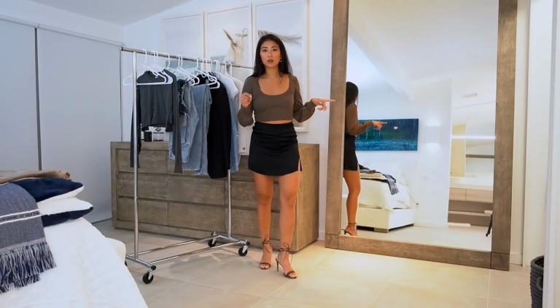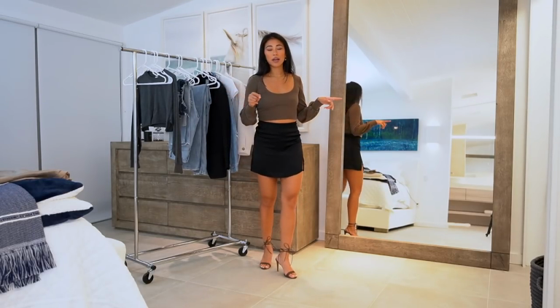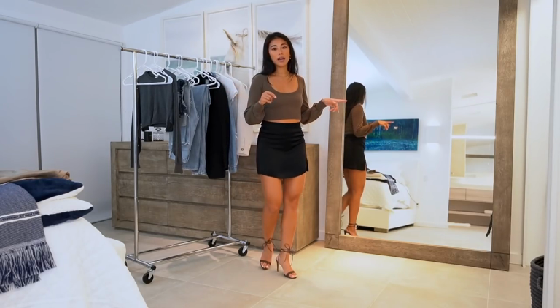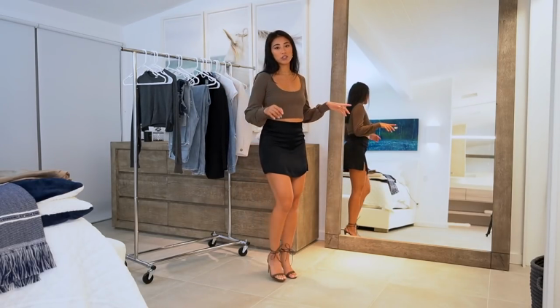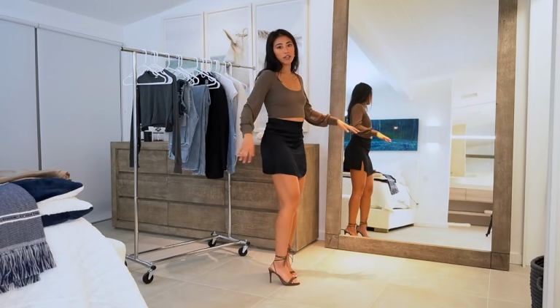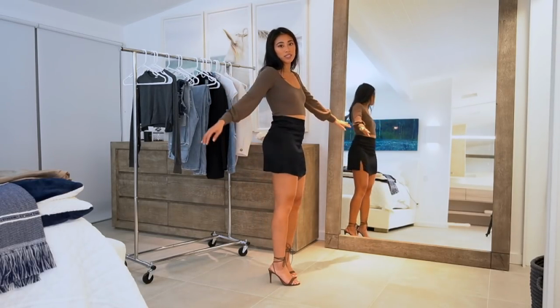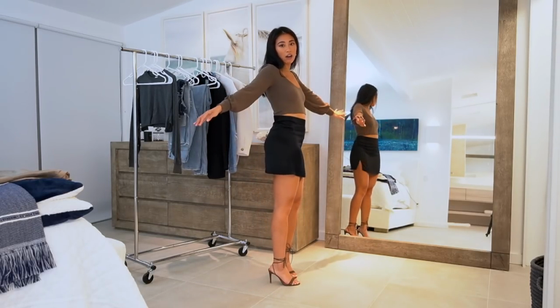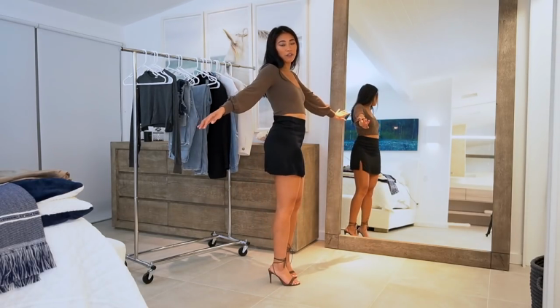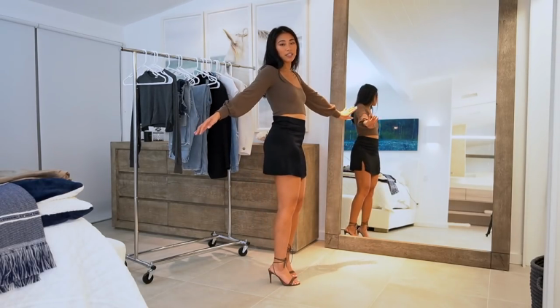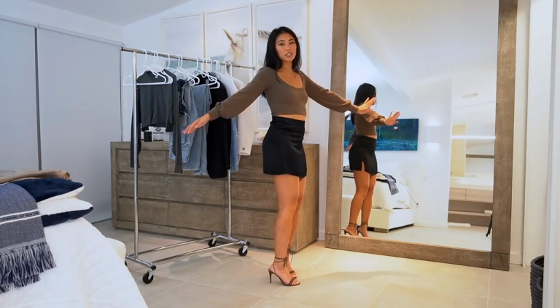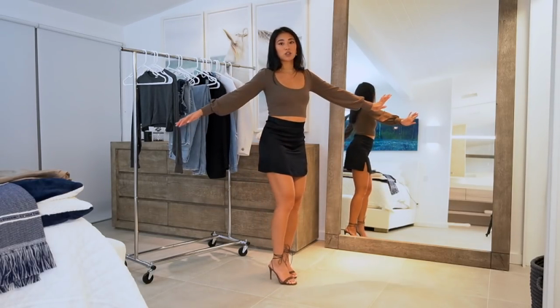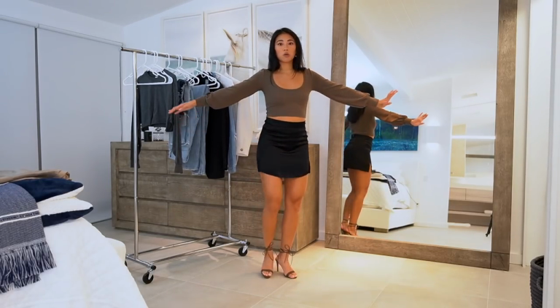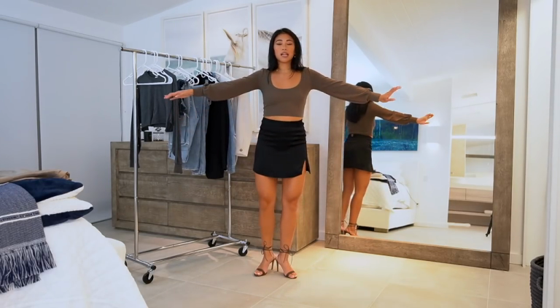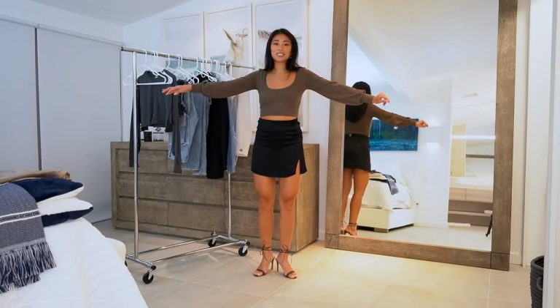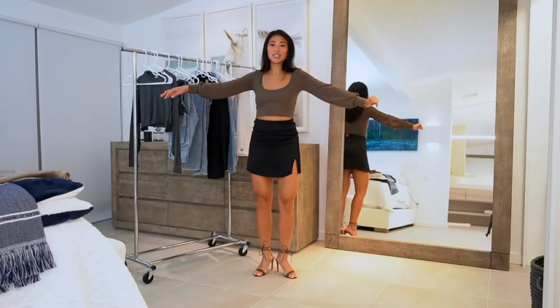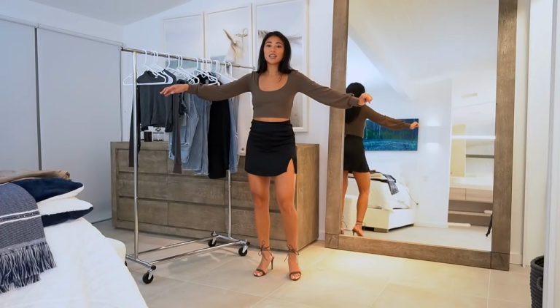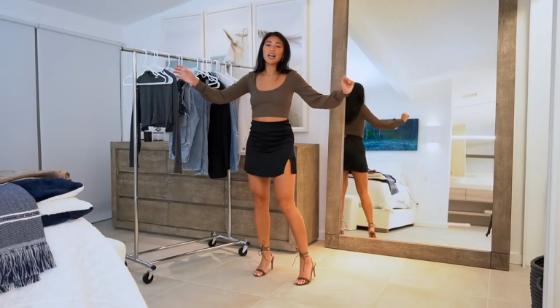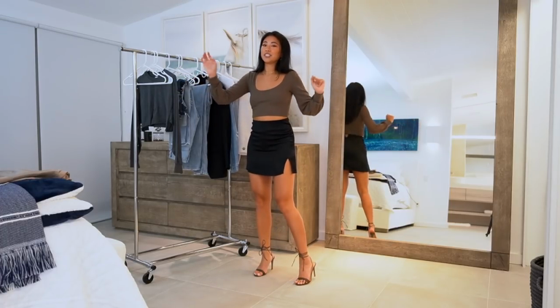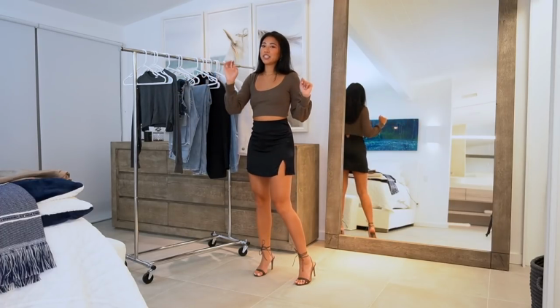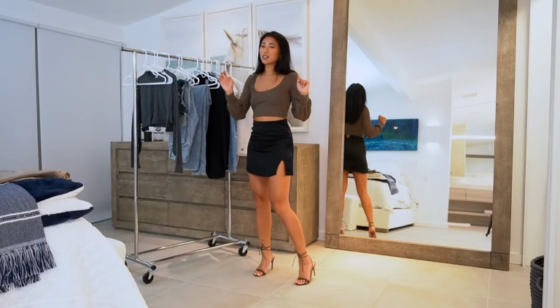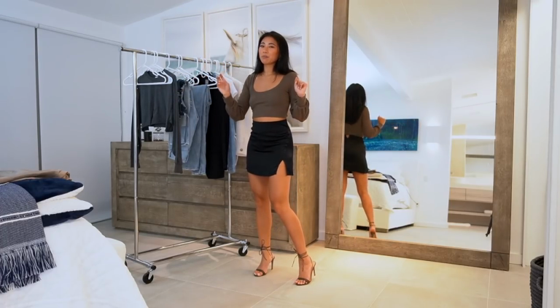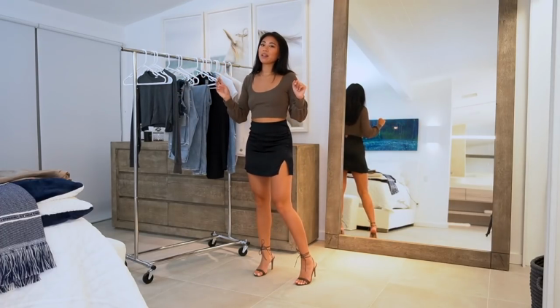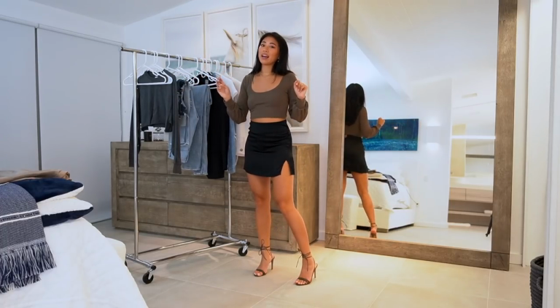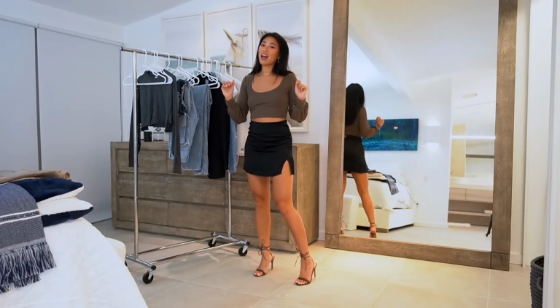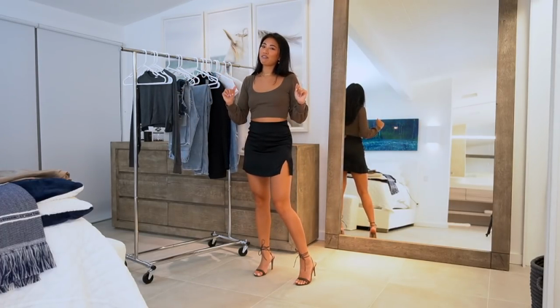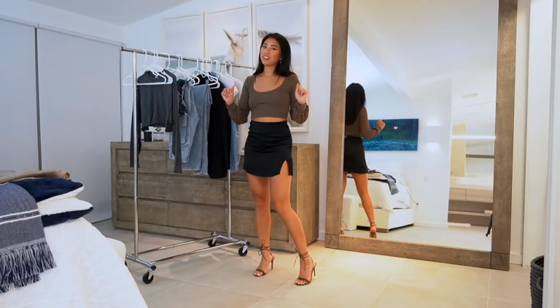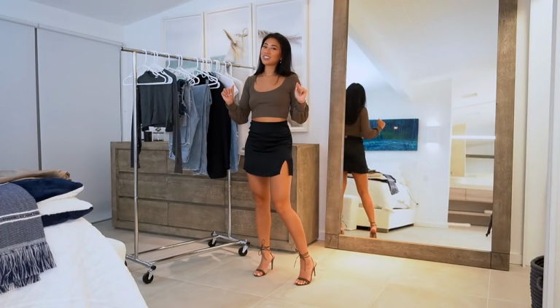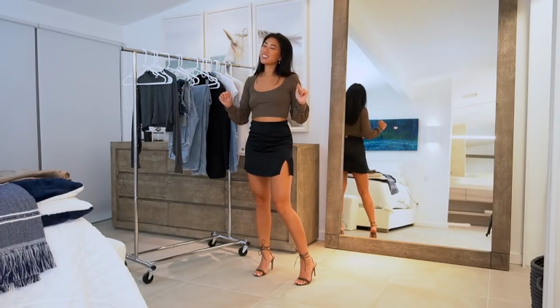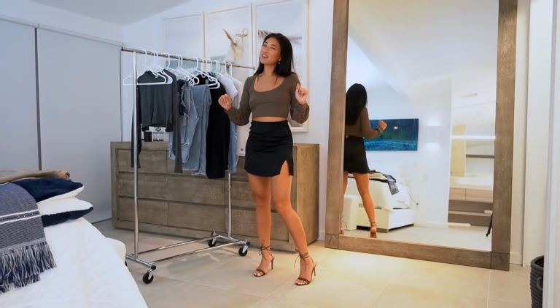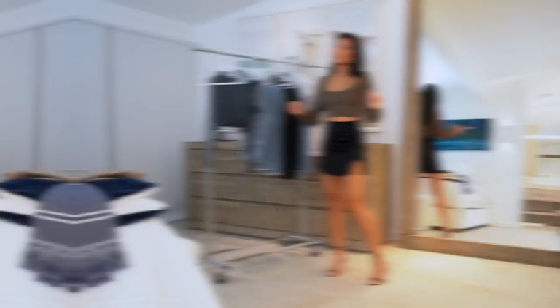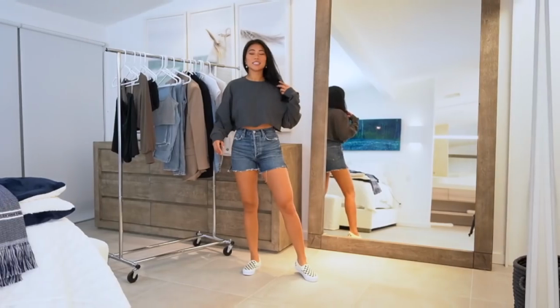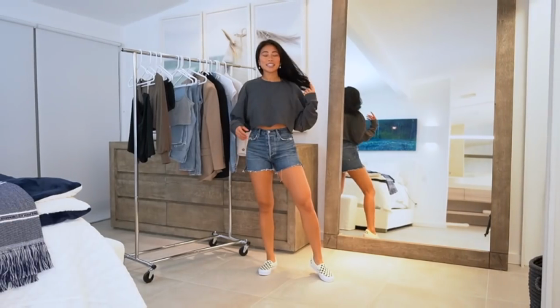The heels are from Revolve — I mentioned them in my date night video. I just feel like this whole outfit is so classy and chic but effortless.